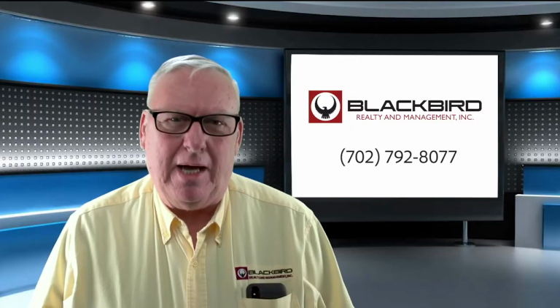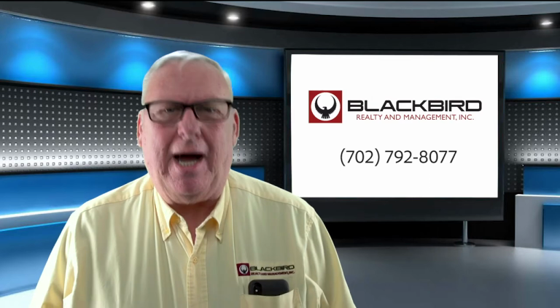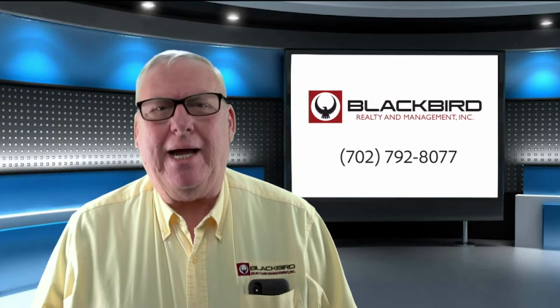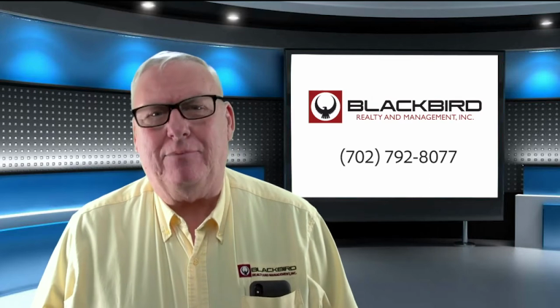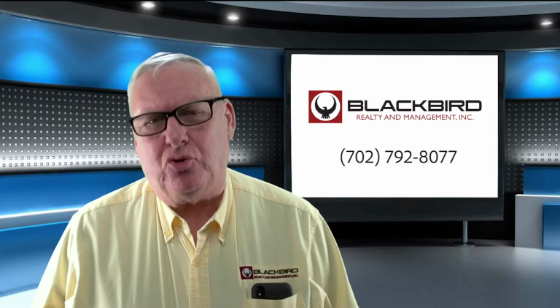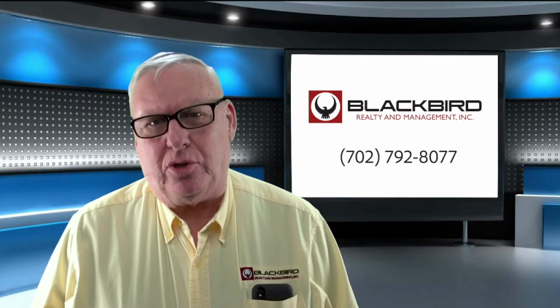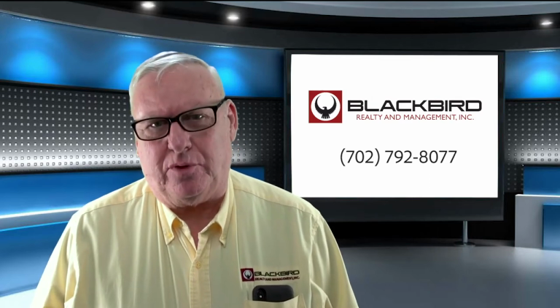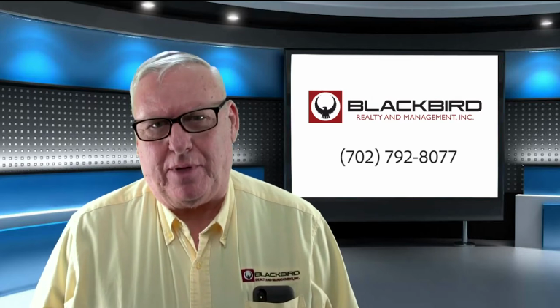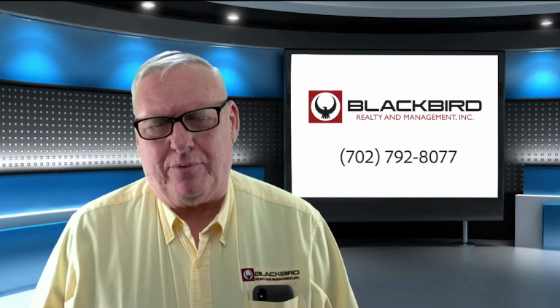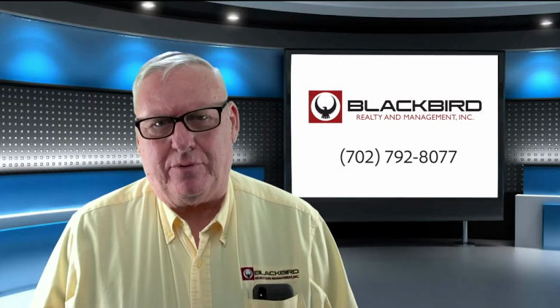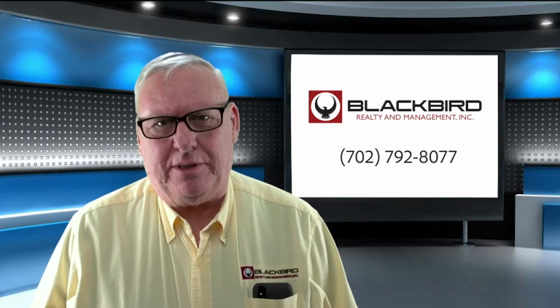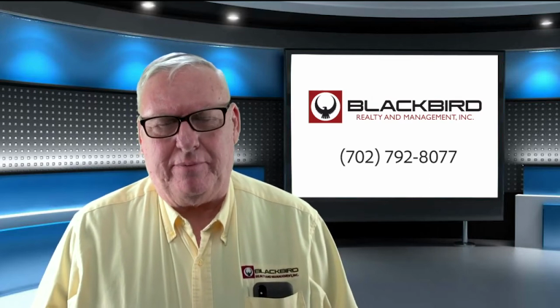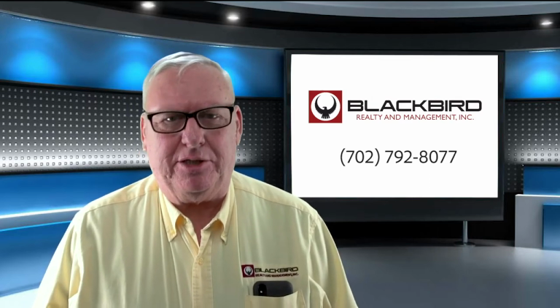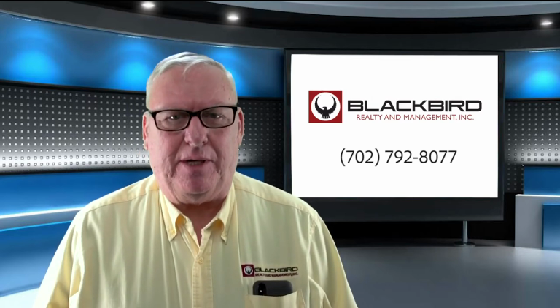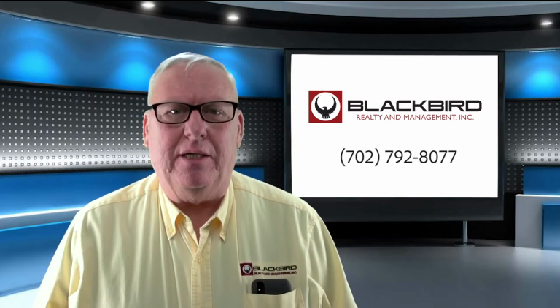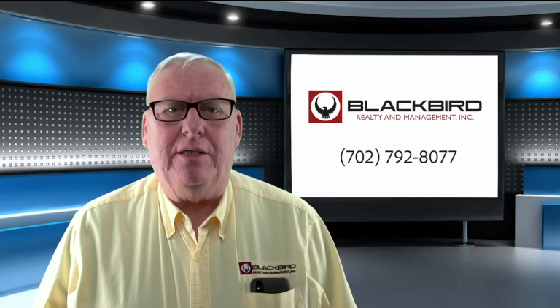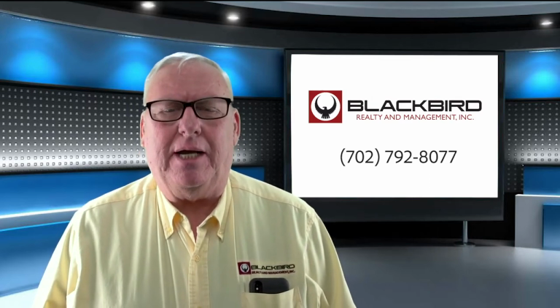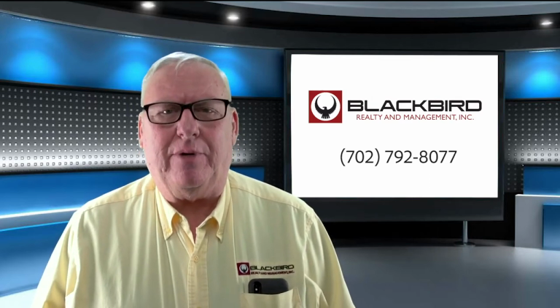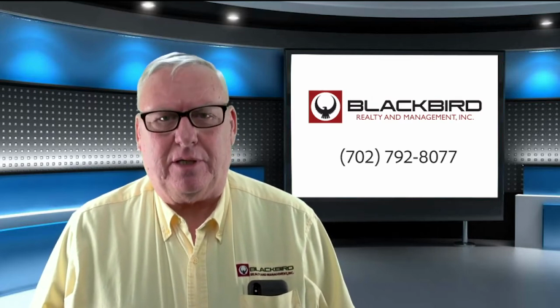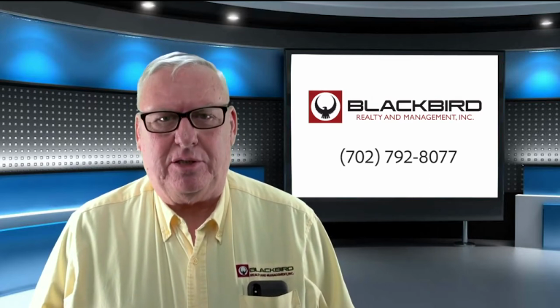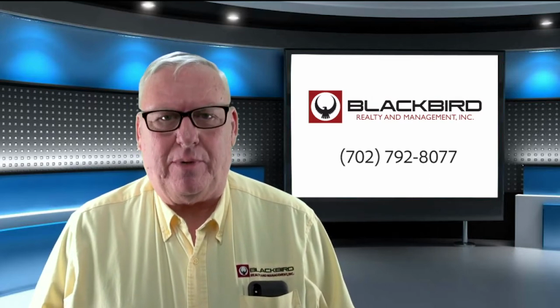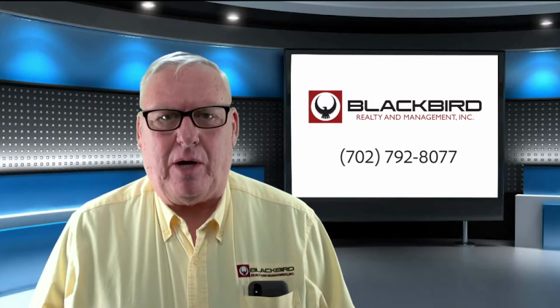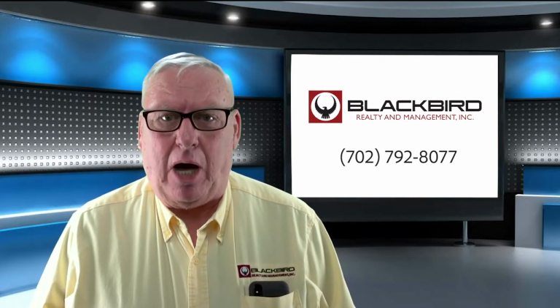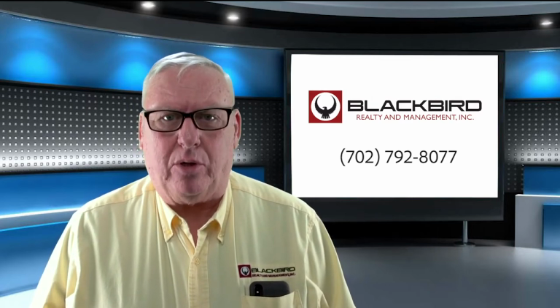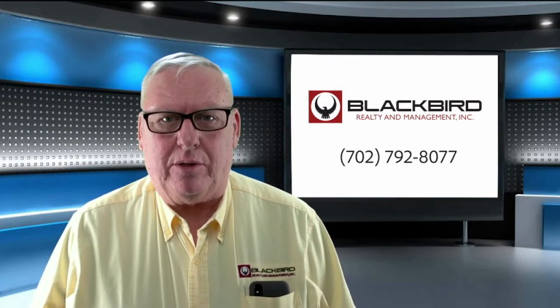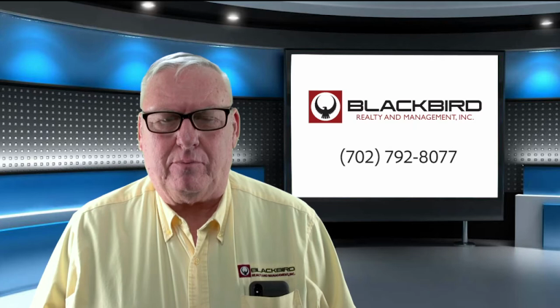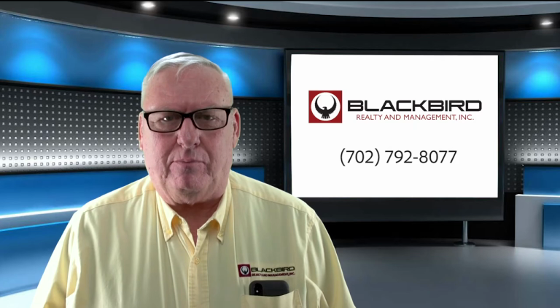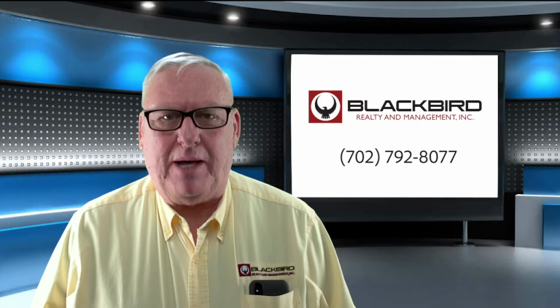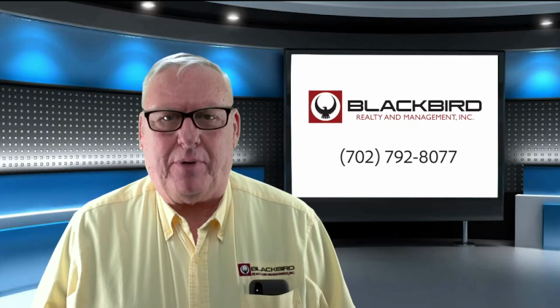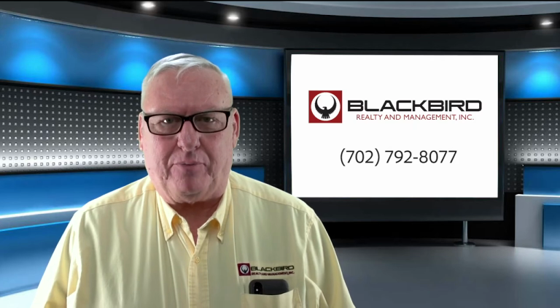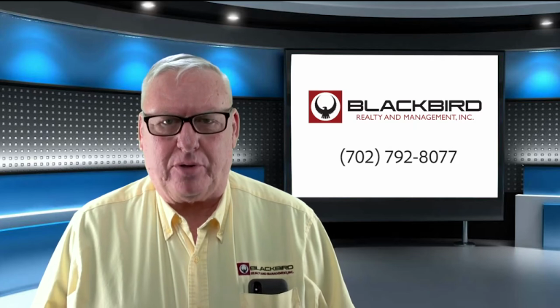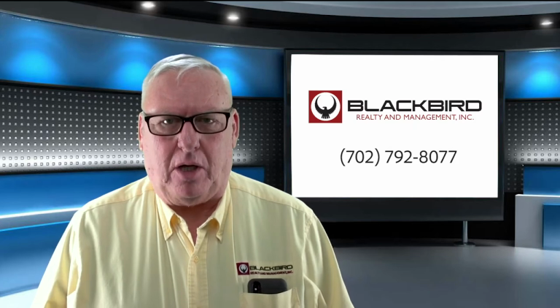Hi, I'm George with Blackbird Realty and Management. Today I want to talk to you about our bed bug protocol.